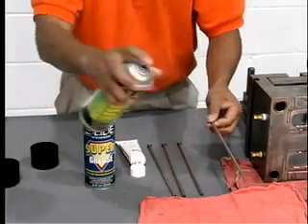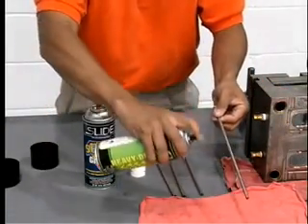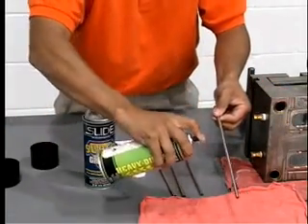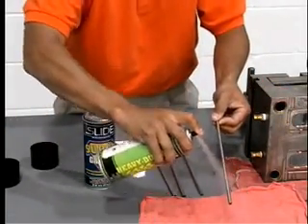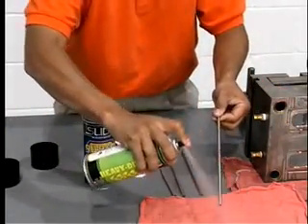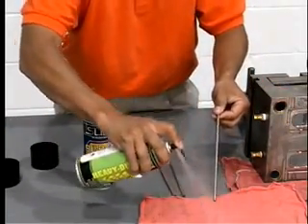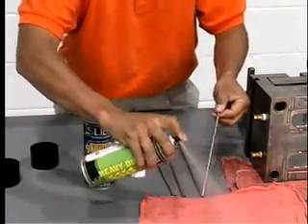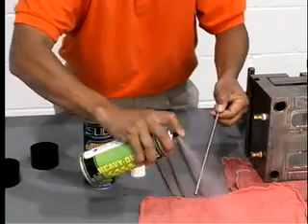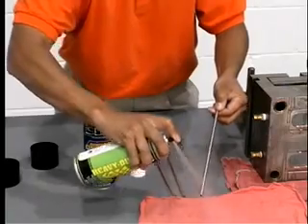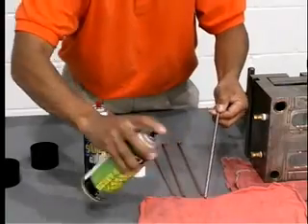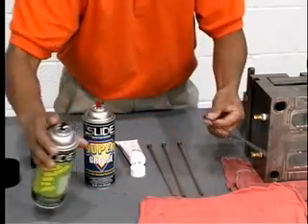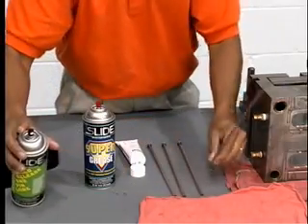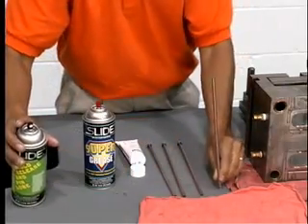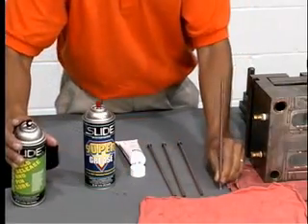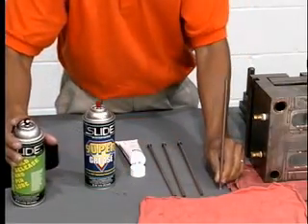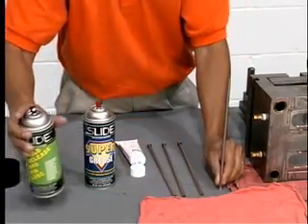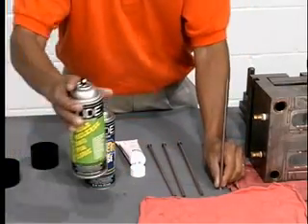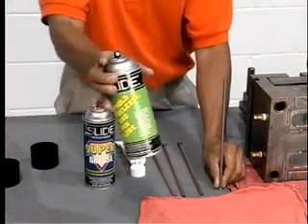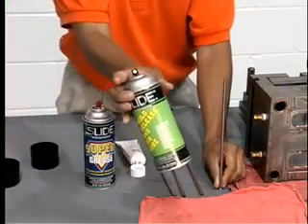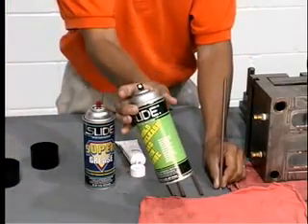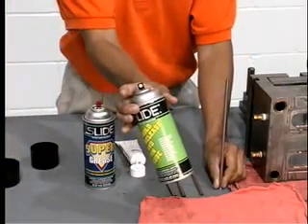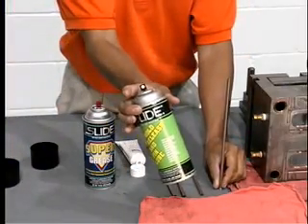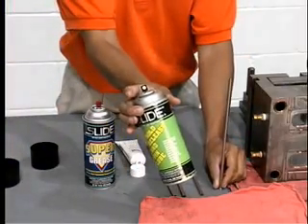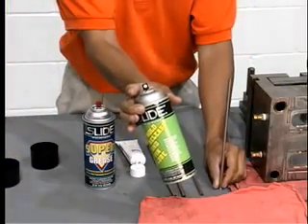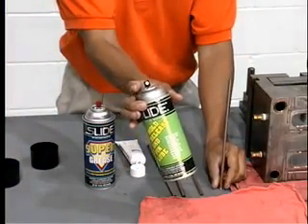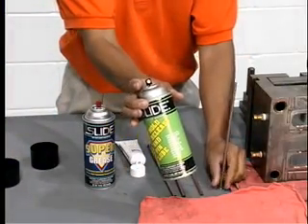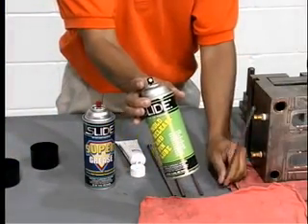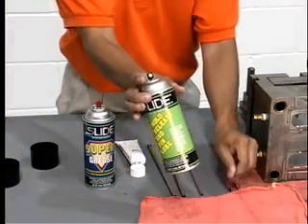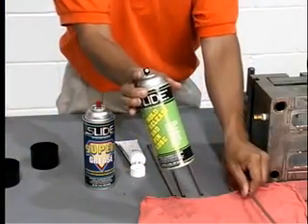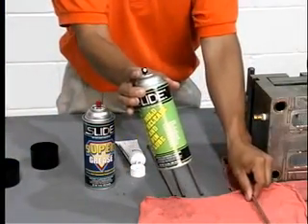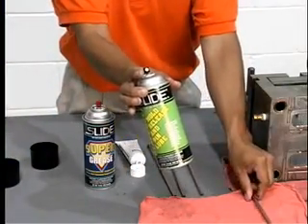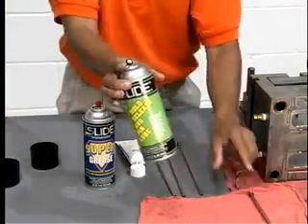Then apply heavy-duty pin lube and grease to the front of the pin. Pin lube is also food approved and will not mark parts.